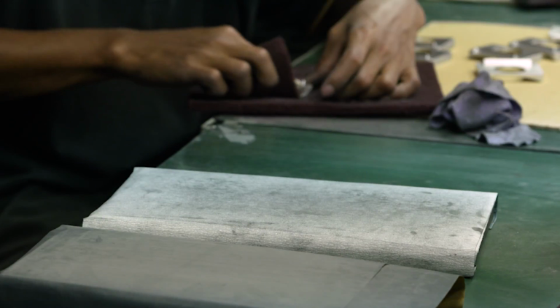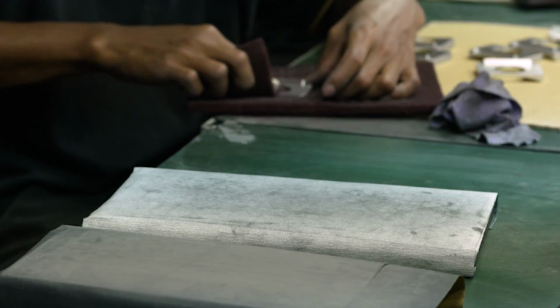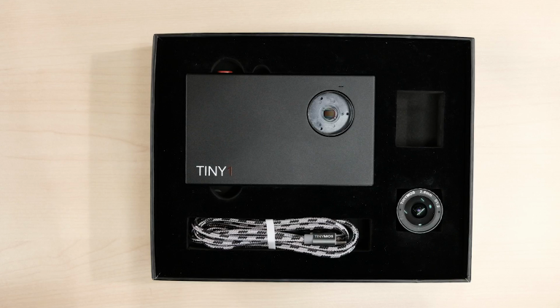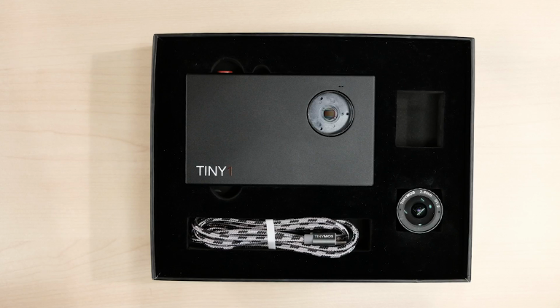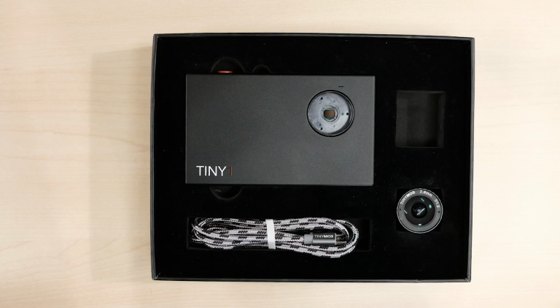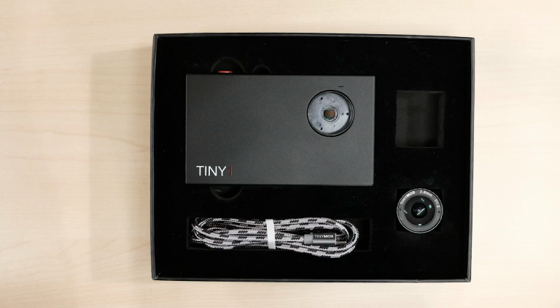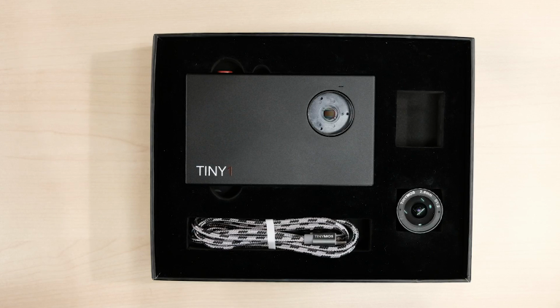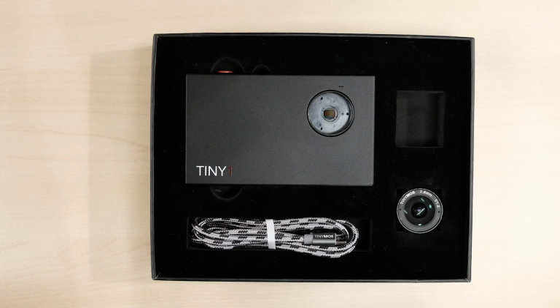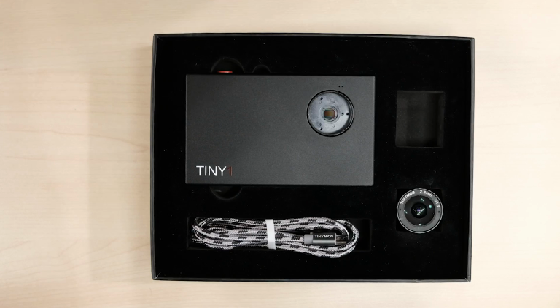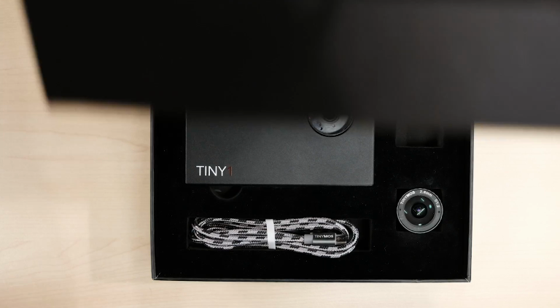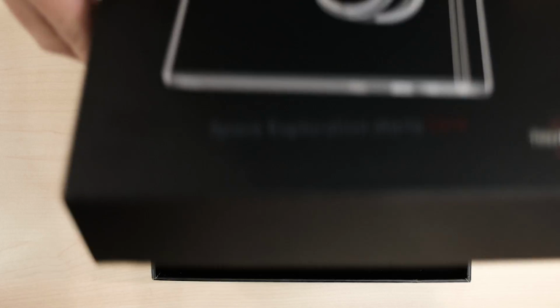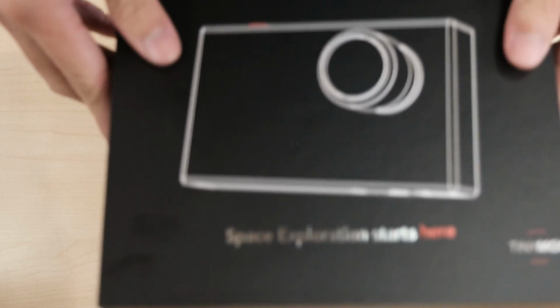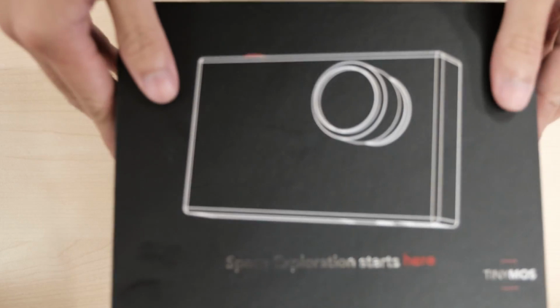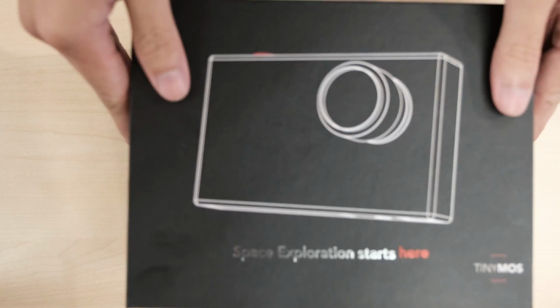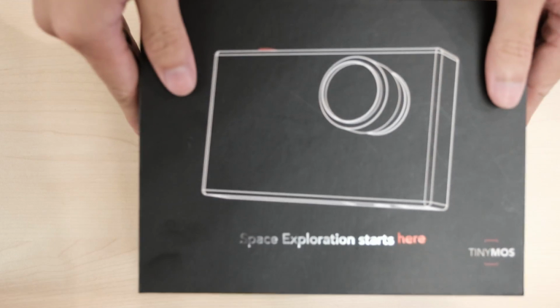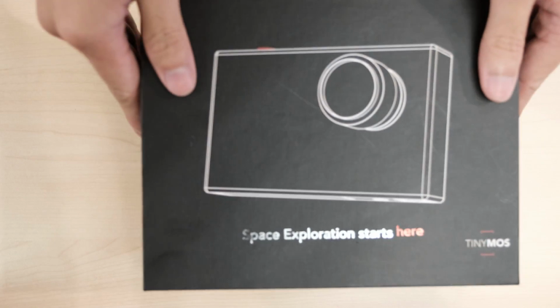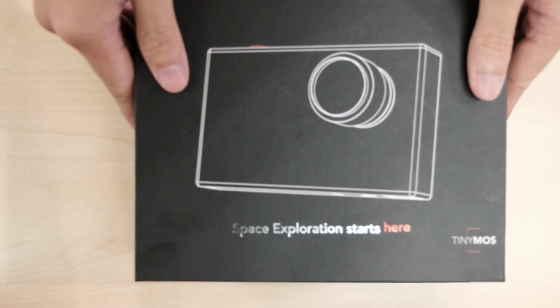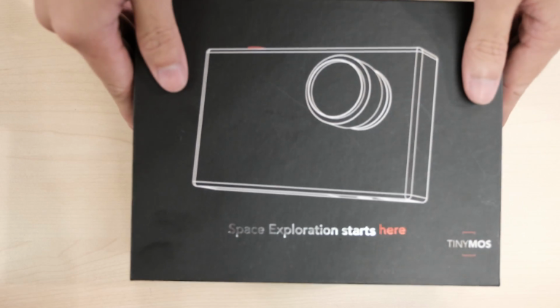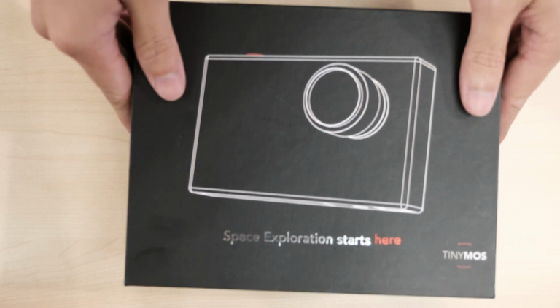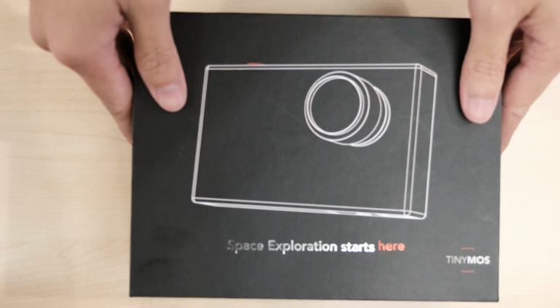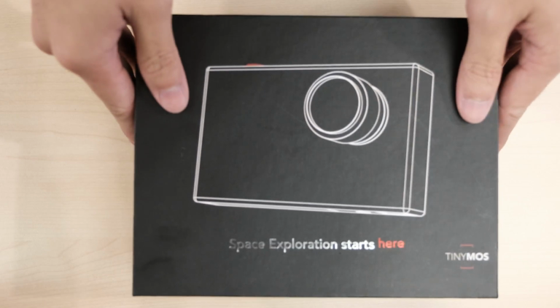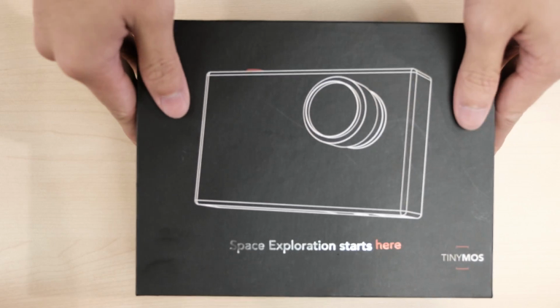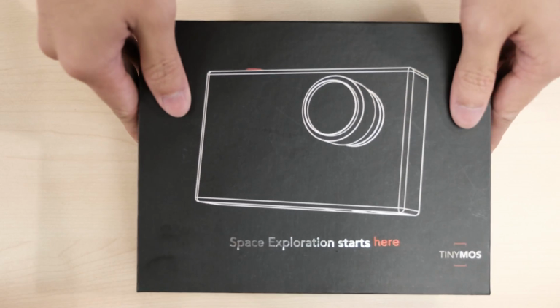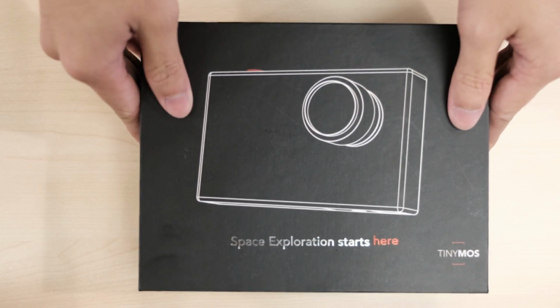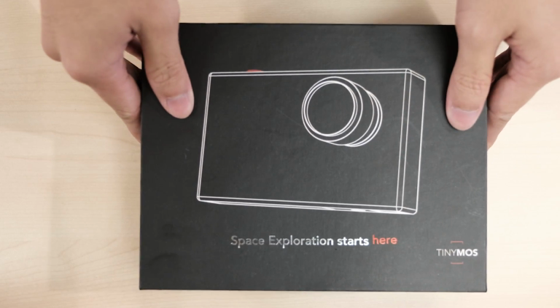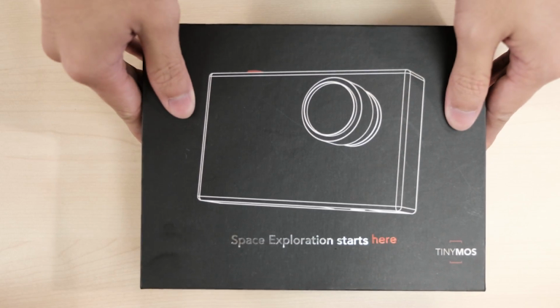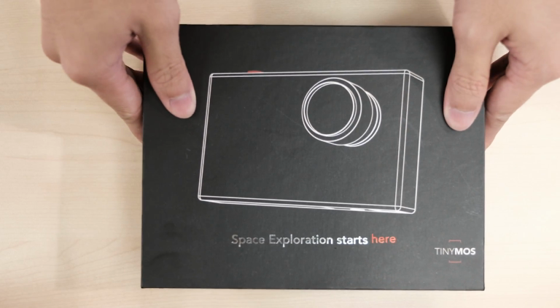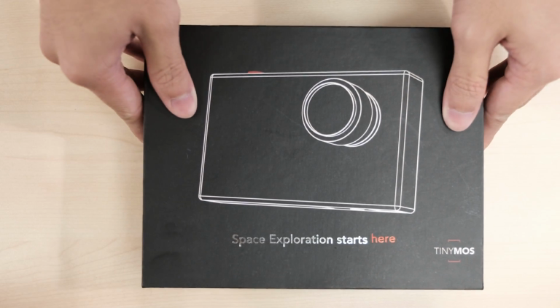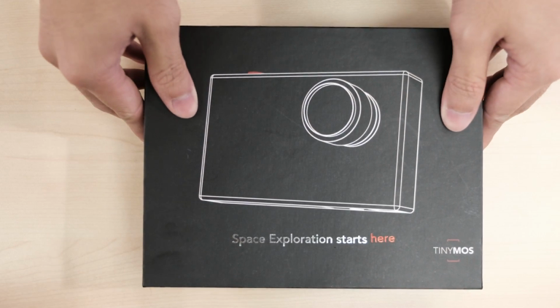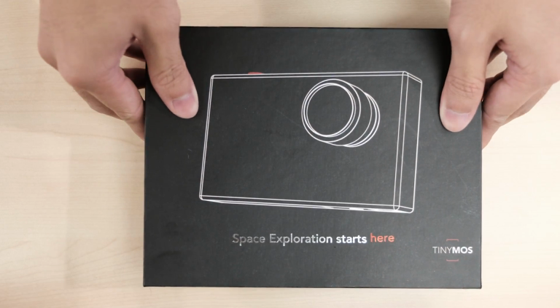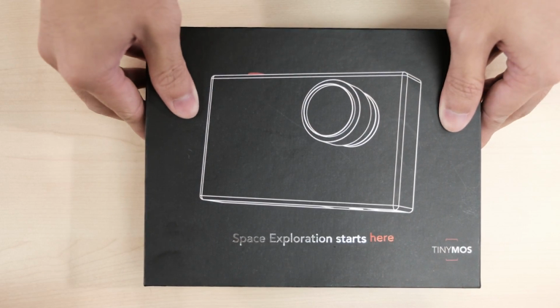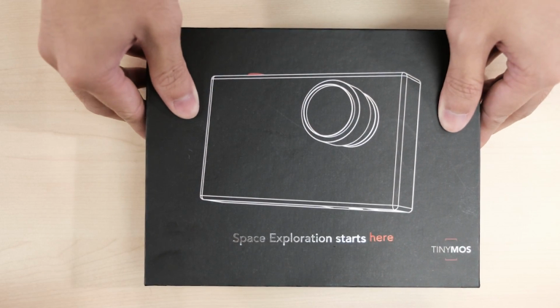We can't wait to put Tiny One in your hands and look at the images that you capture on your expeditions.